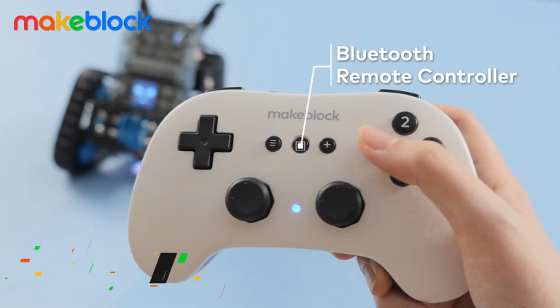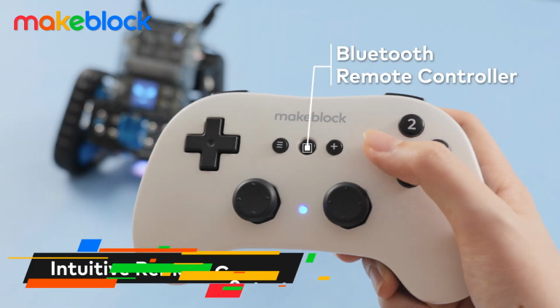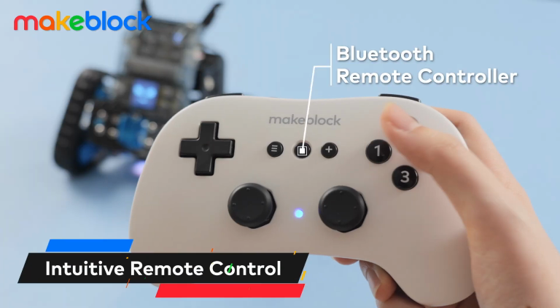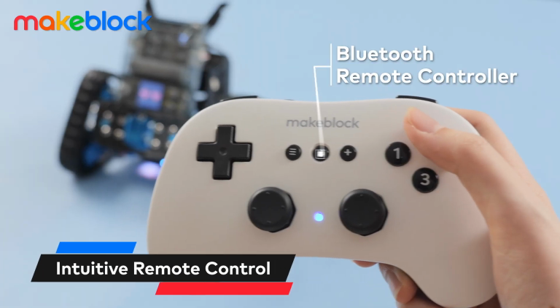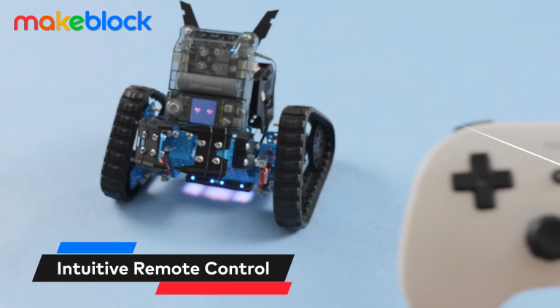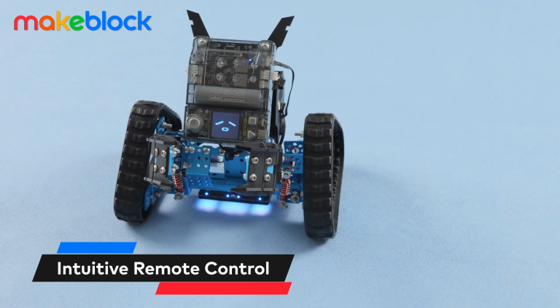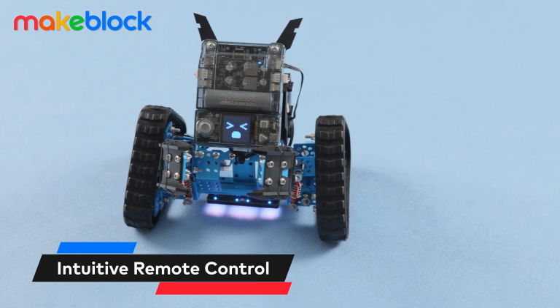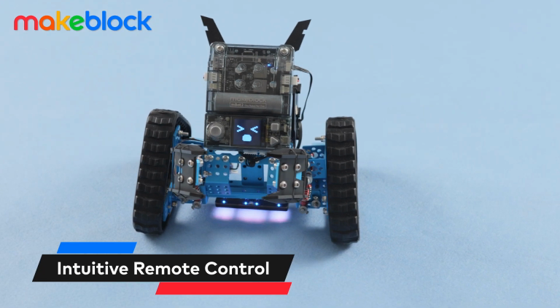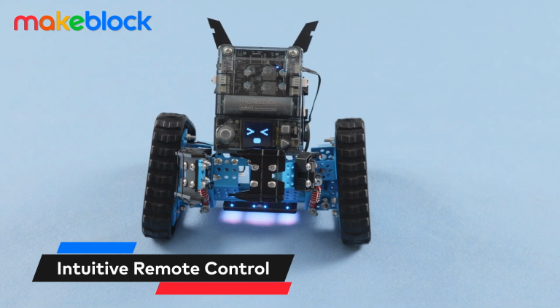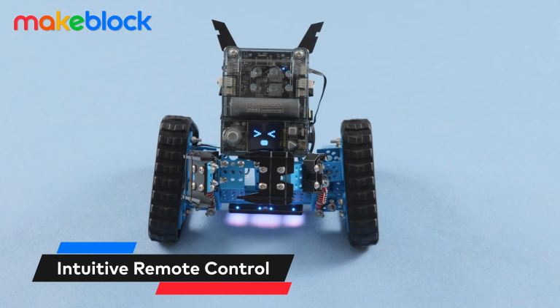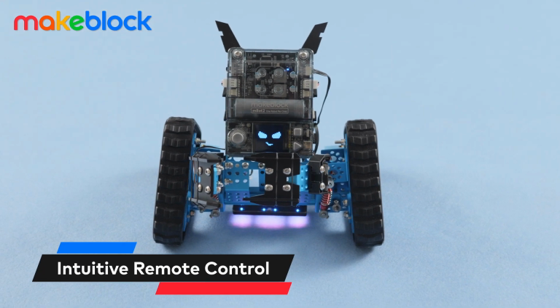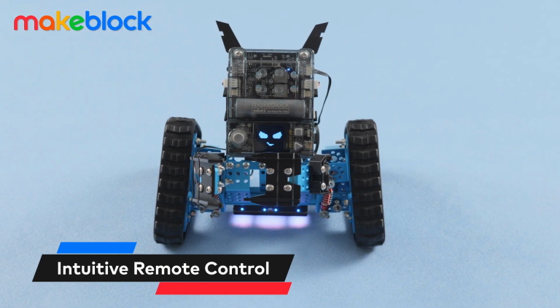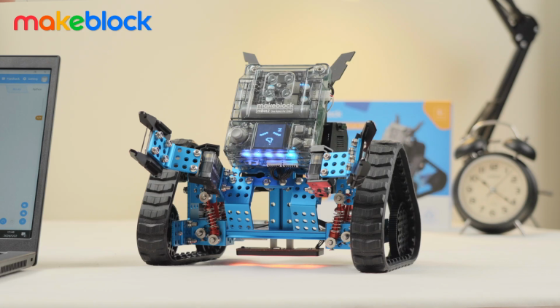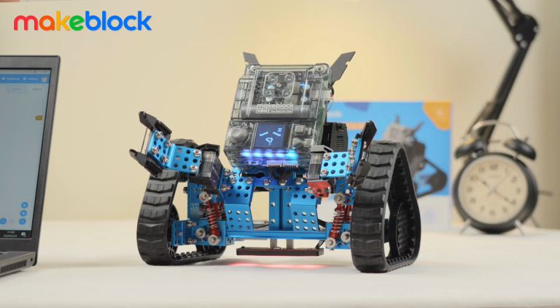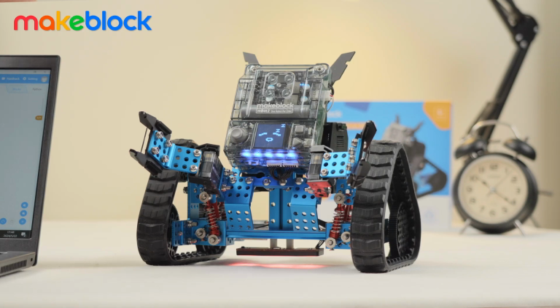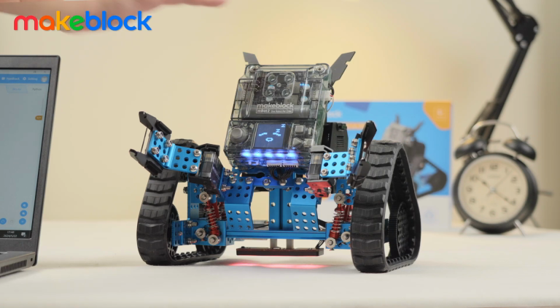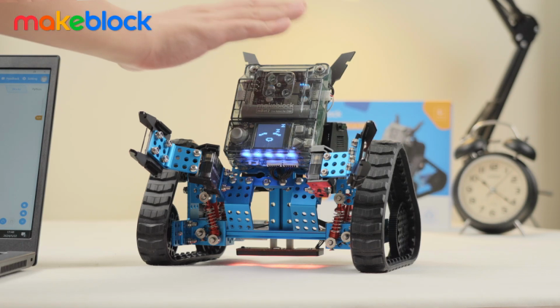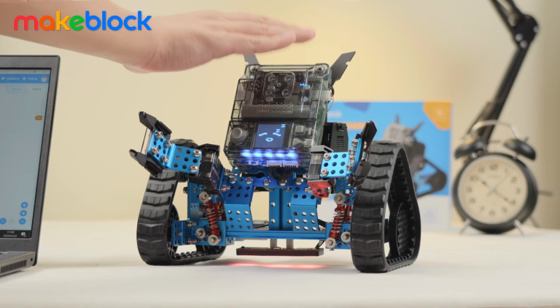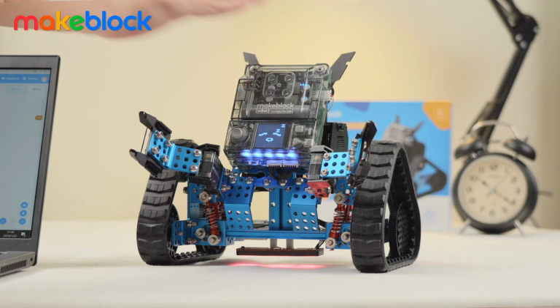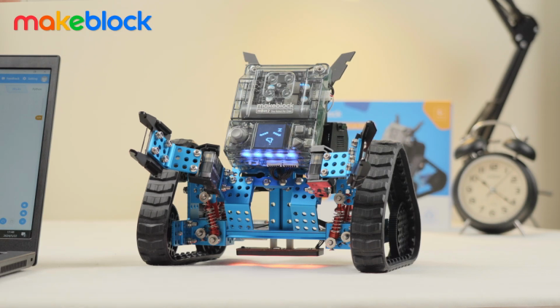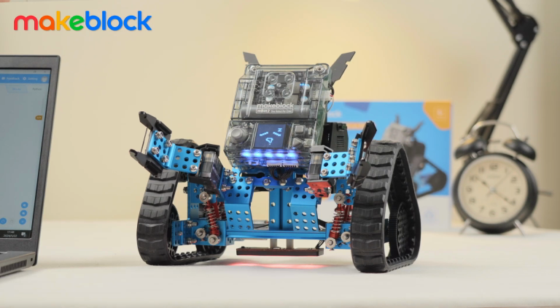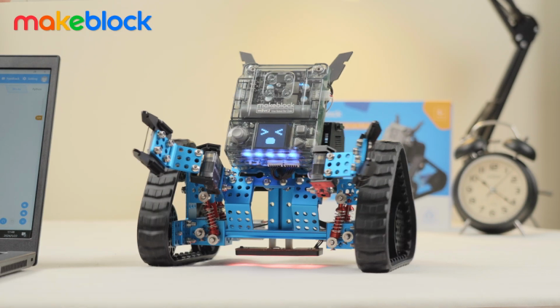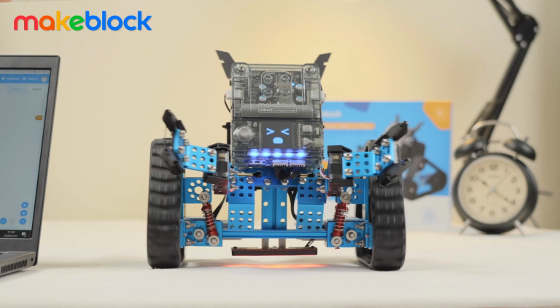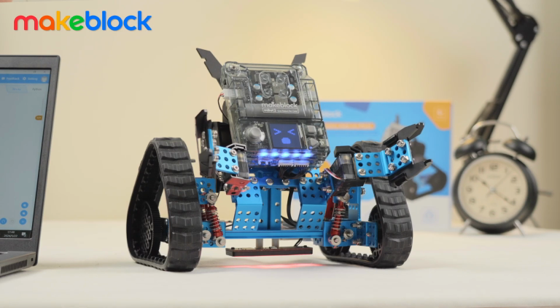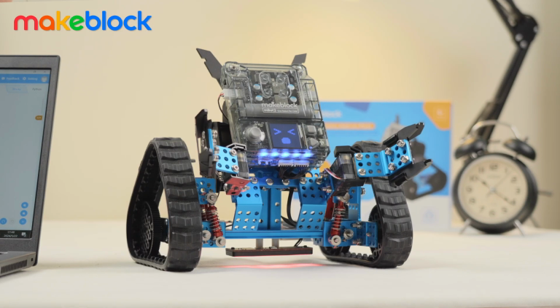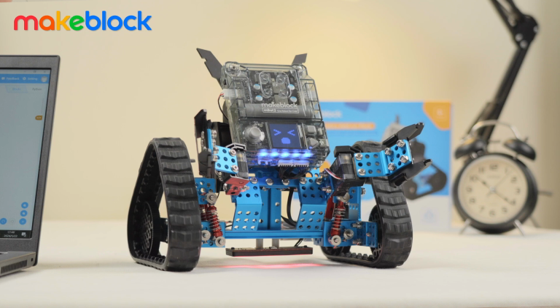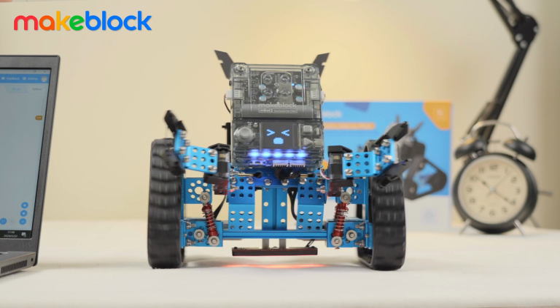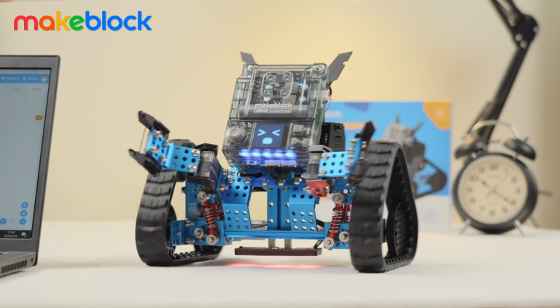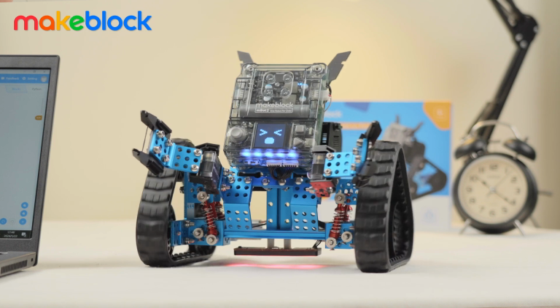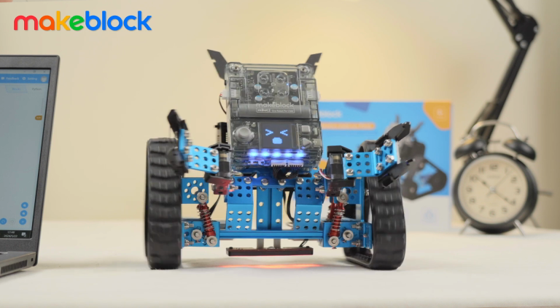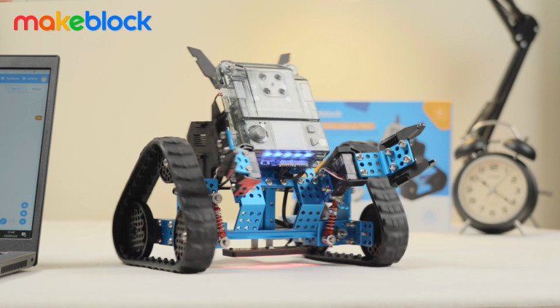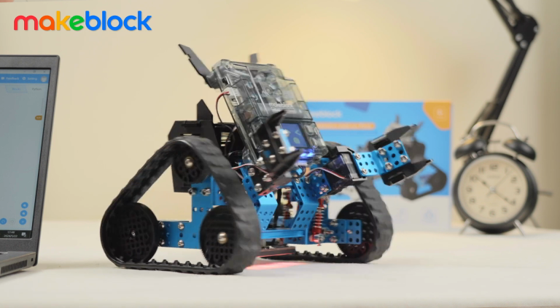The intuitive controls of the MBOT2 Rover create an immersive and enjoyable experience for children, making learning more fun.